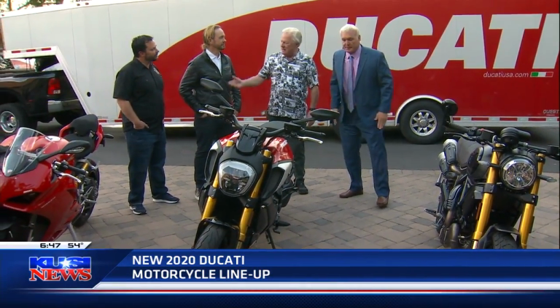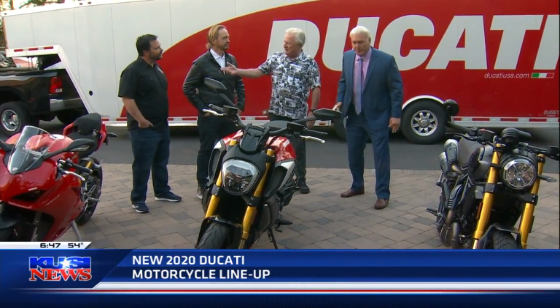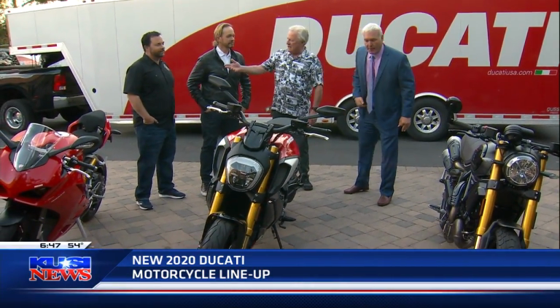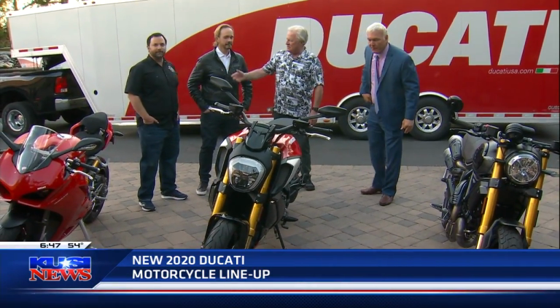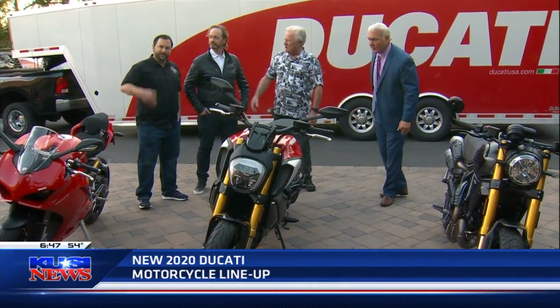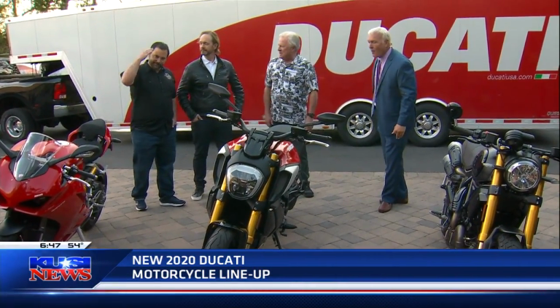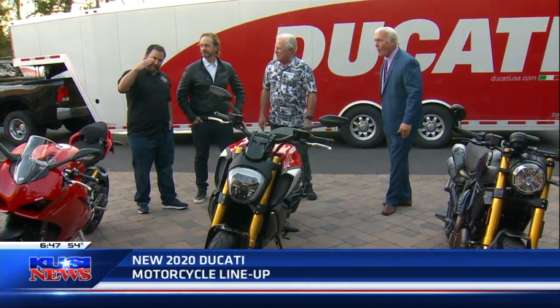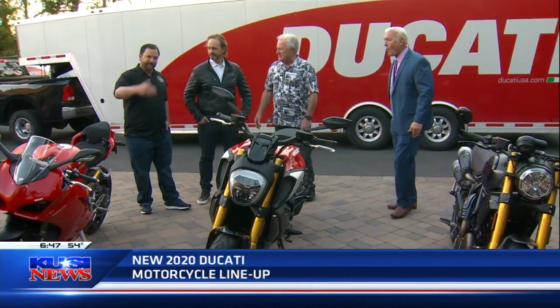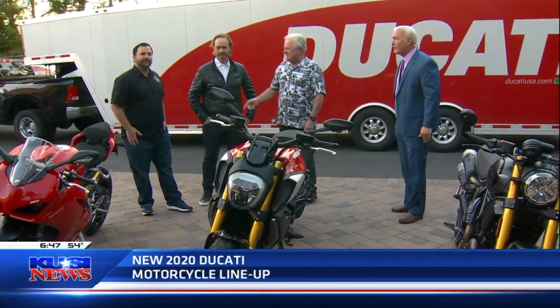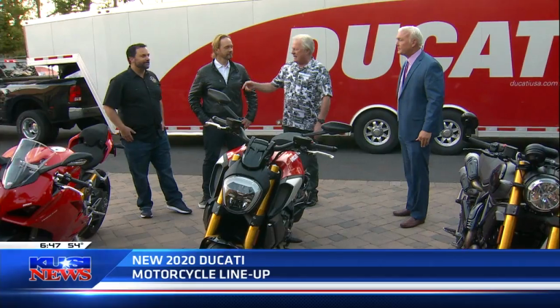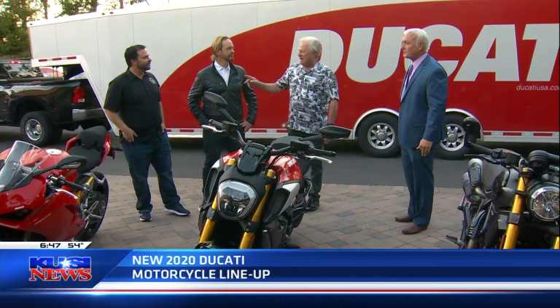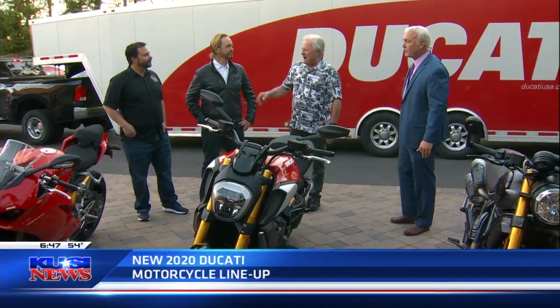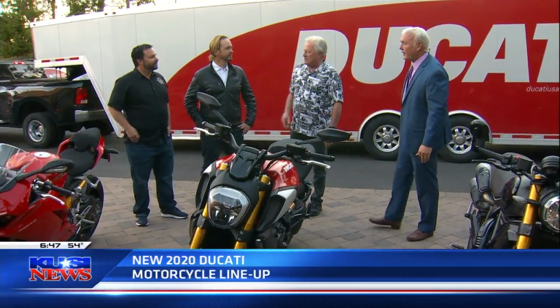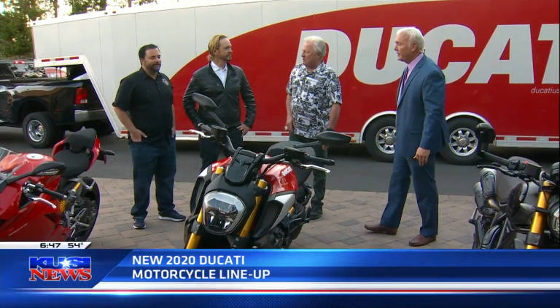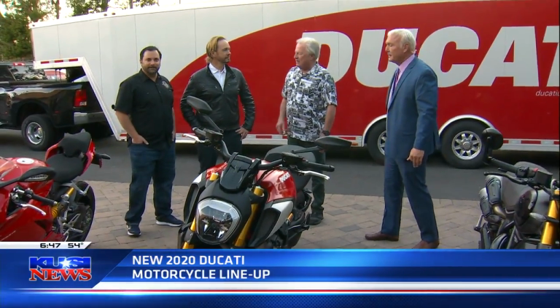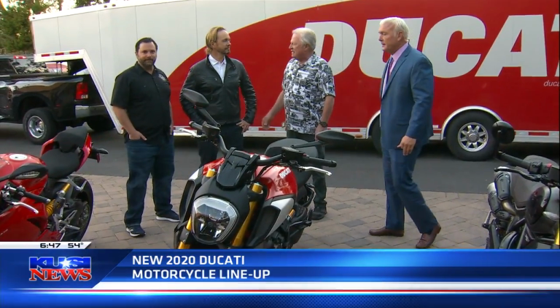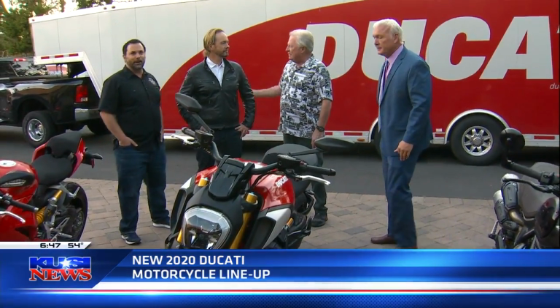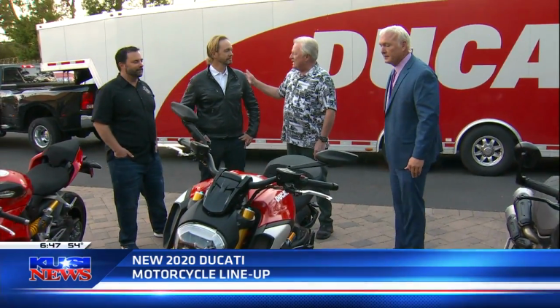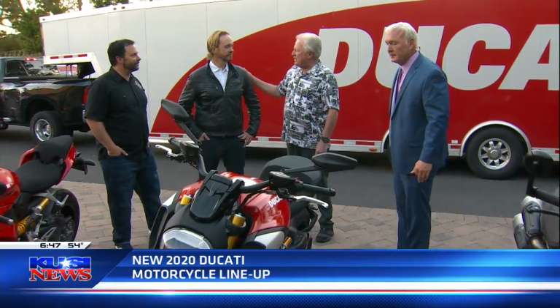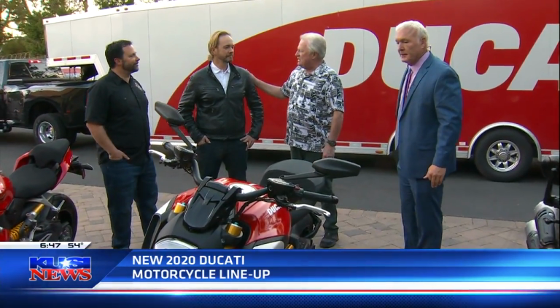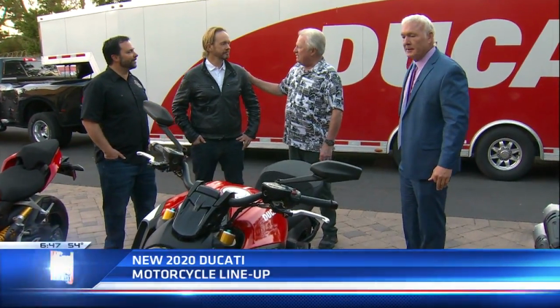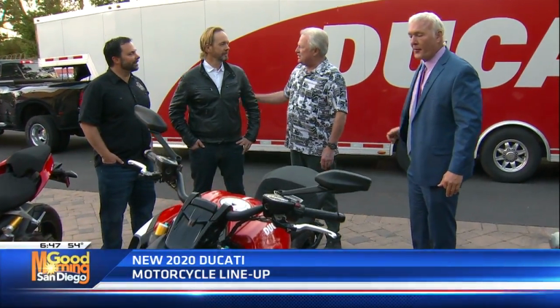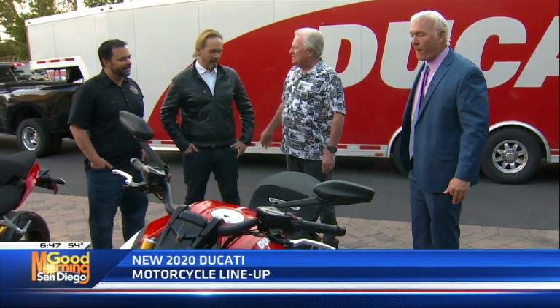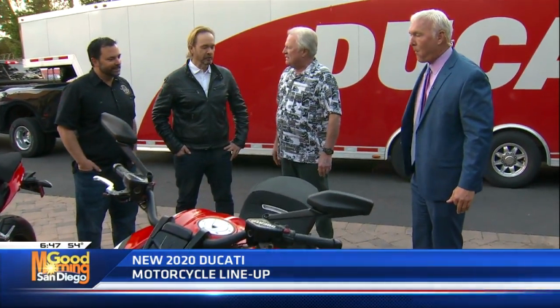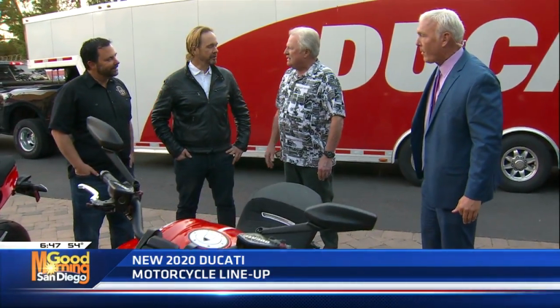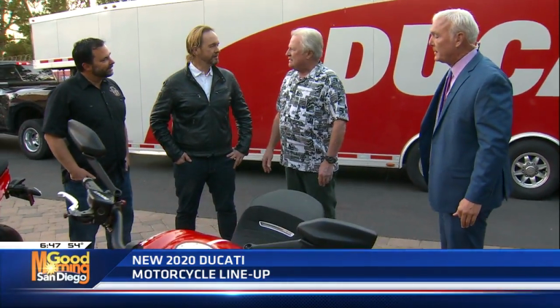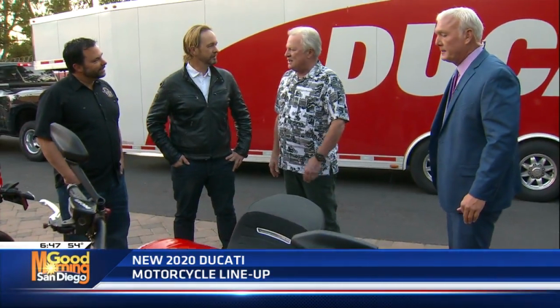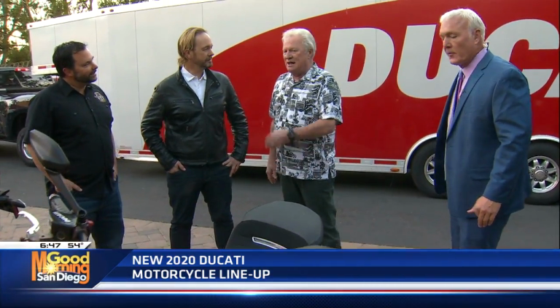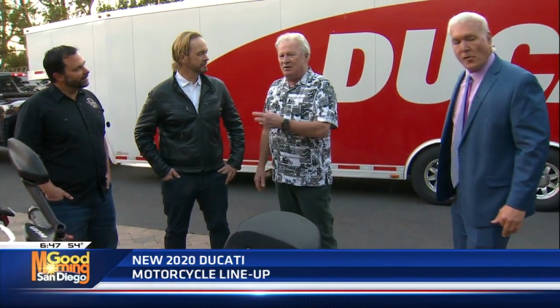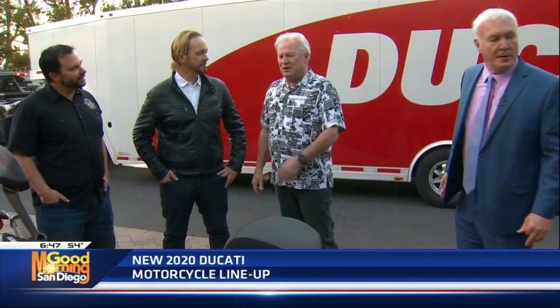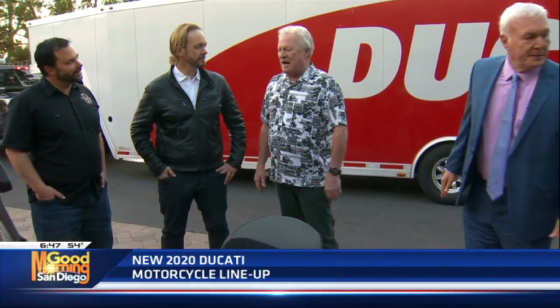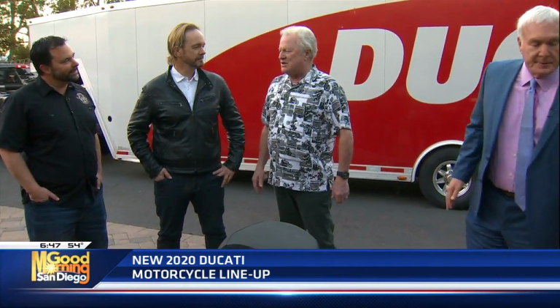We got Clint August from Motorcycle Monkeys — he's kind of my rider, so I brought him in. And we got Jason, CEO of Ducati.